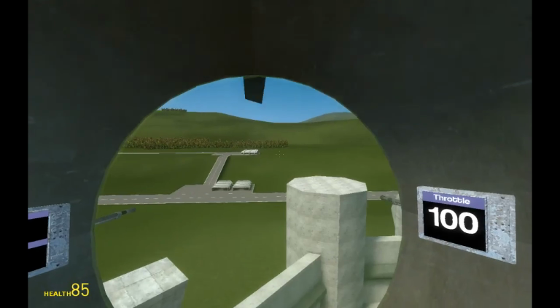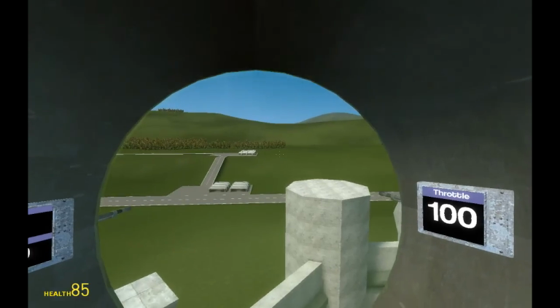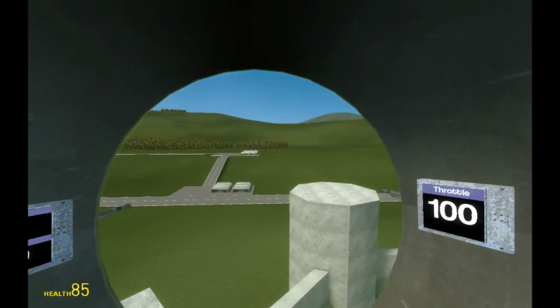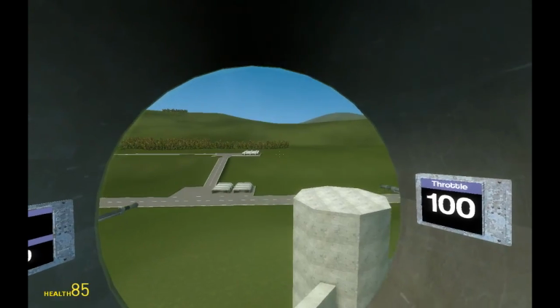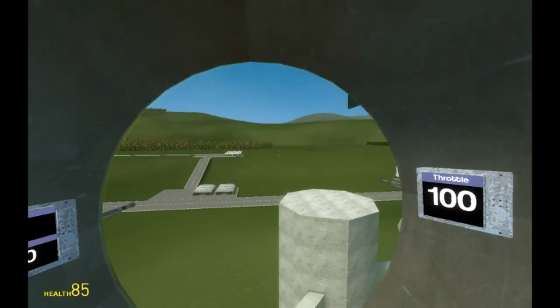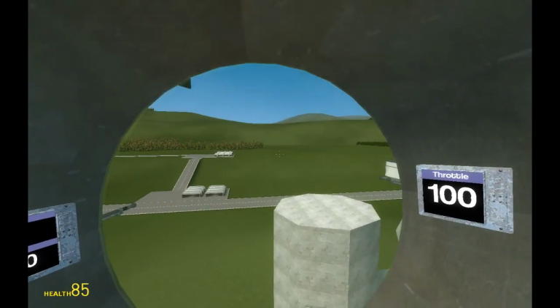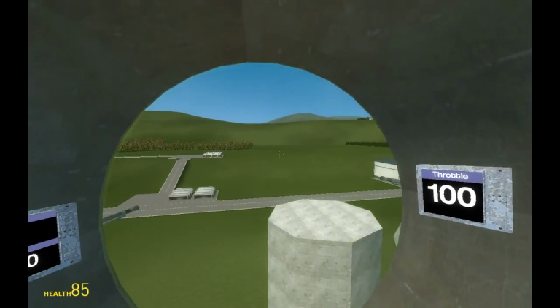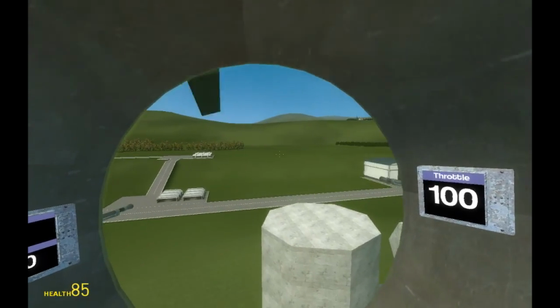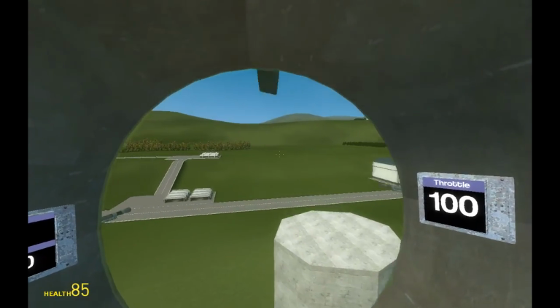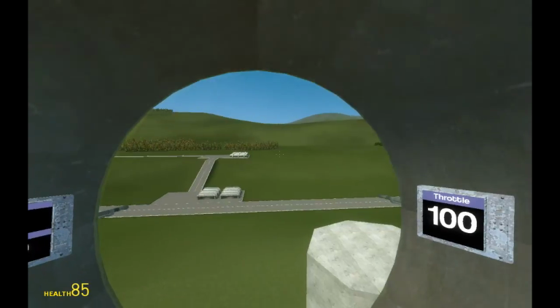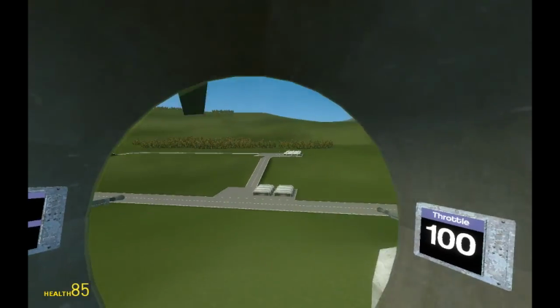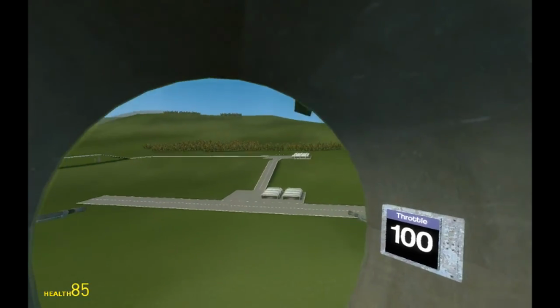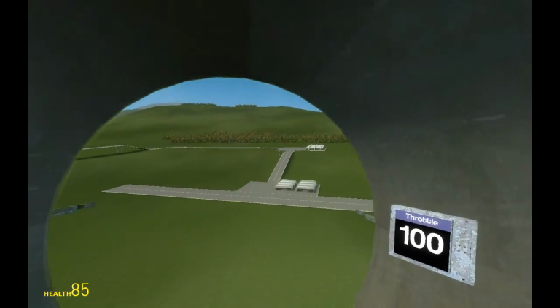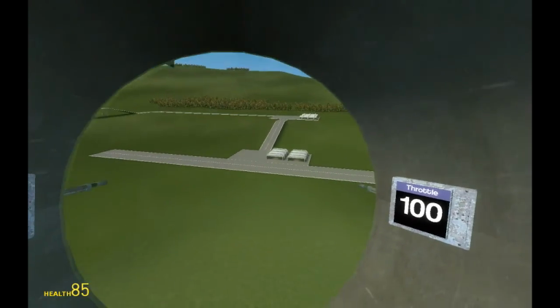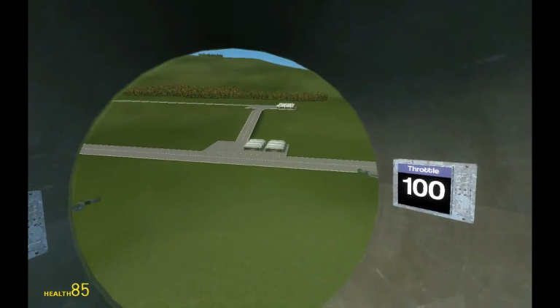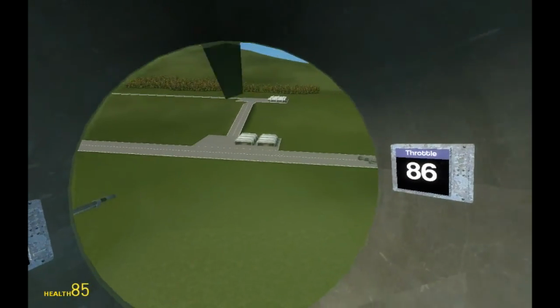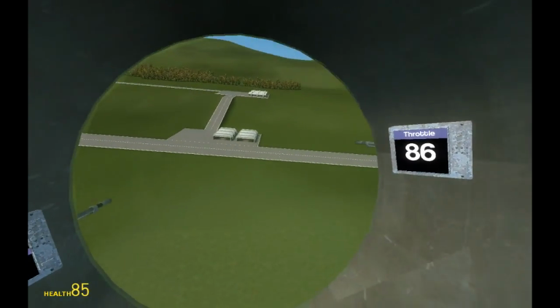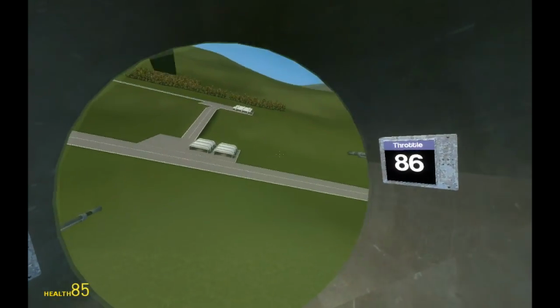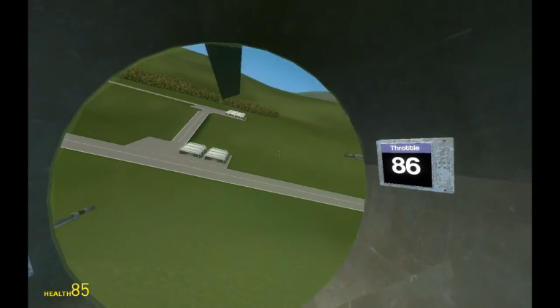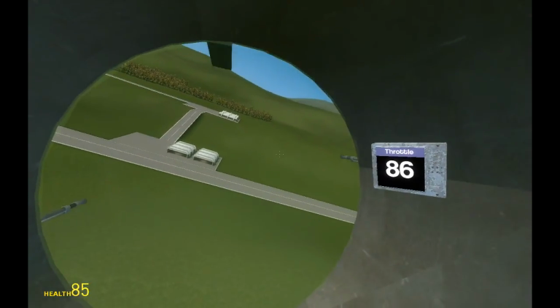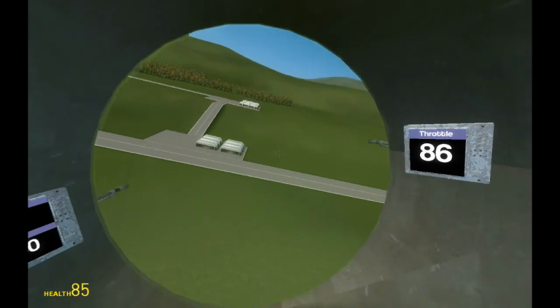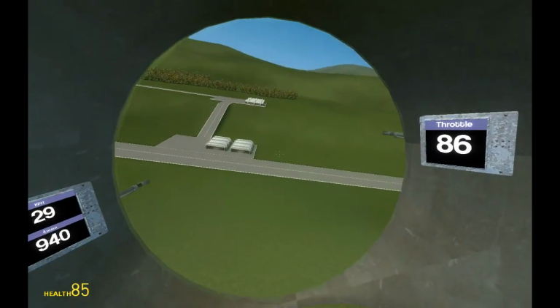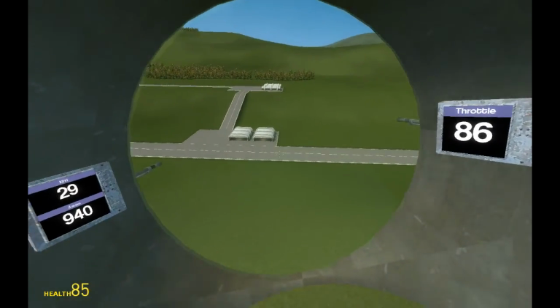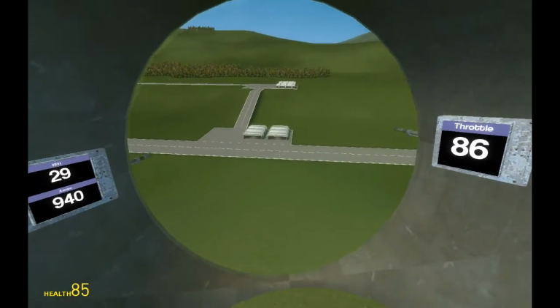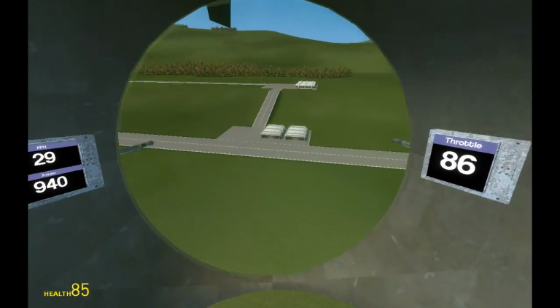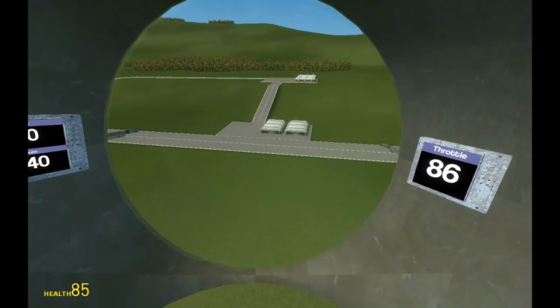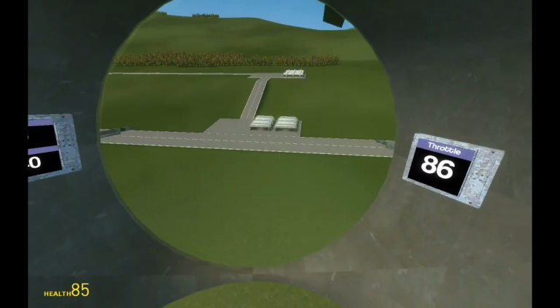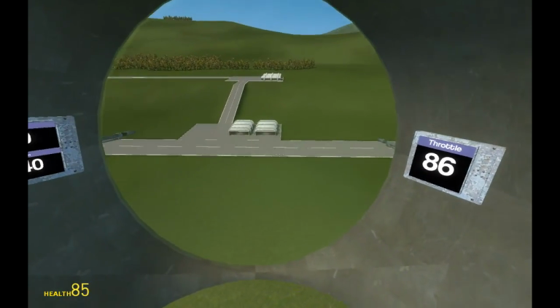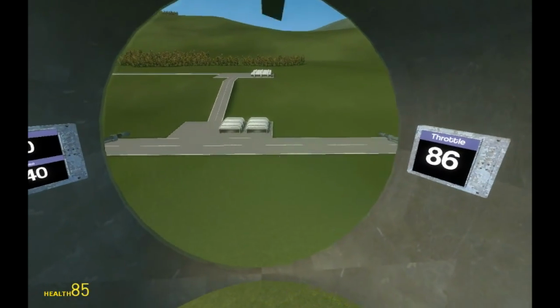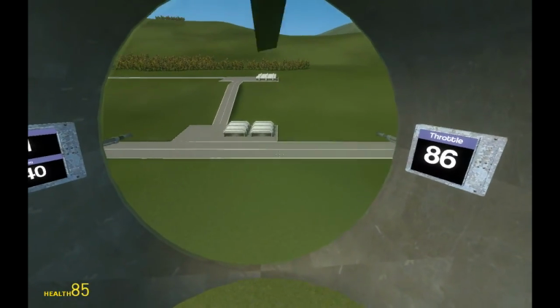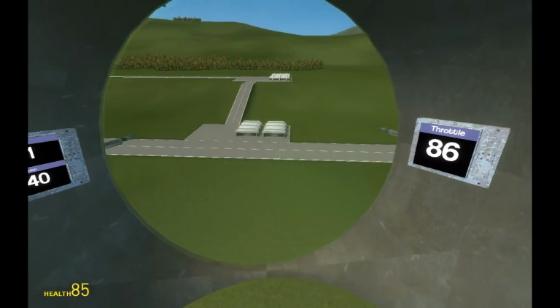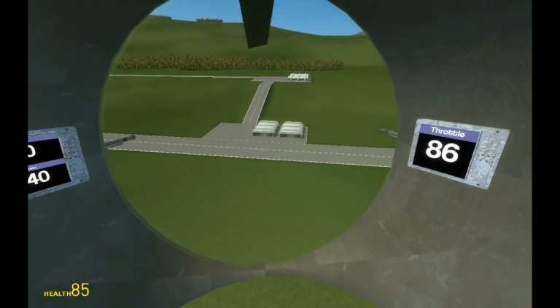This is the inside view. I really think the jet engine sounds cool.